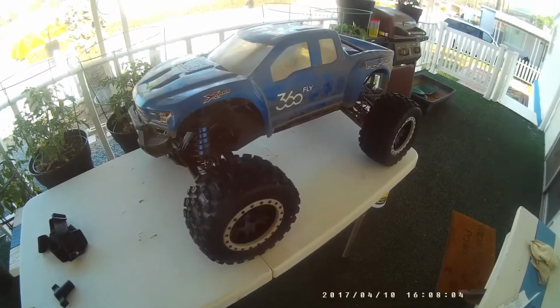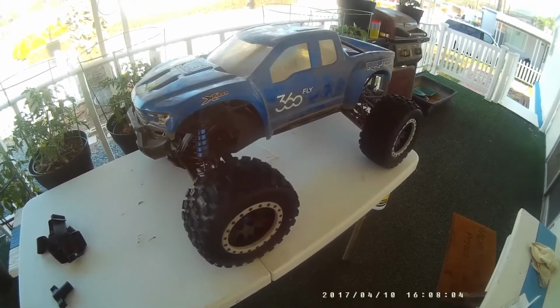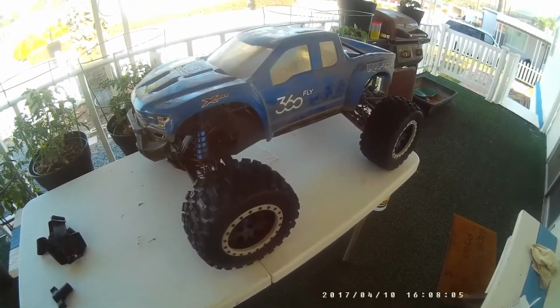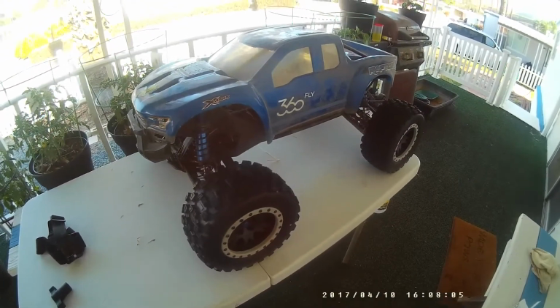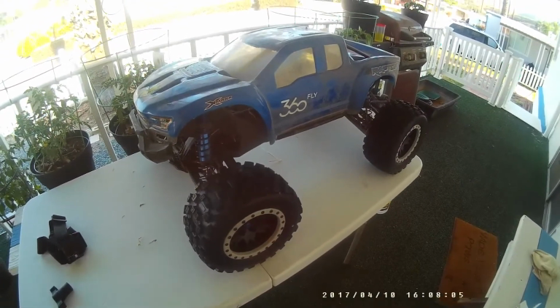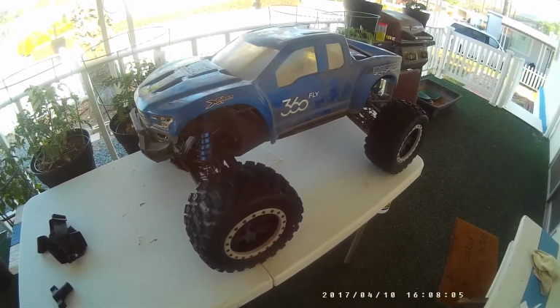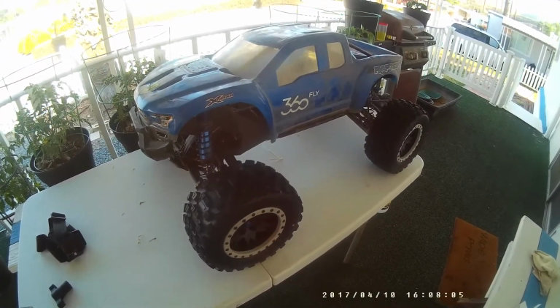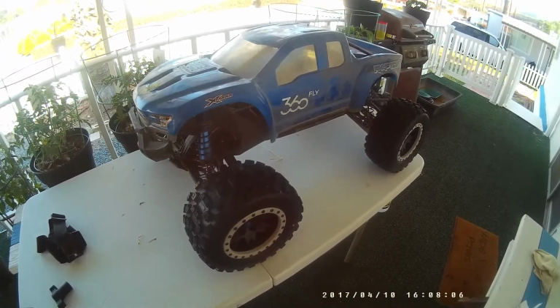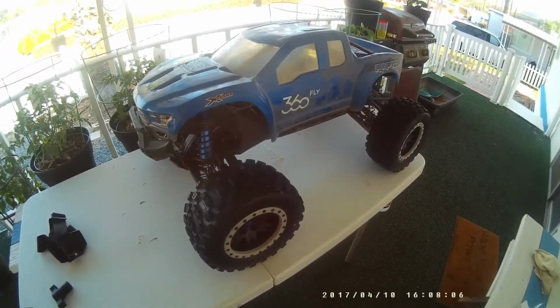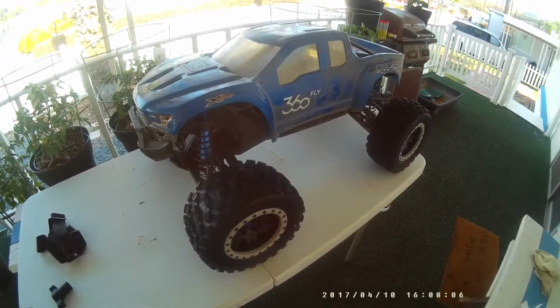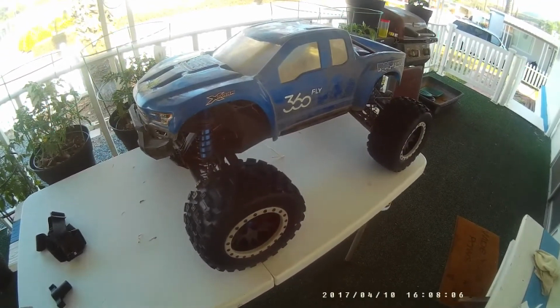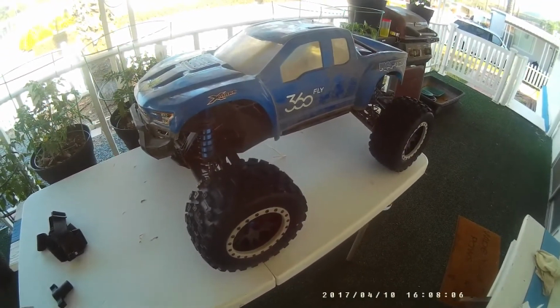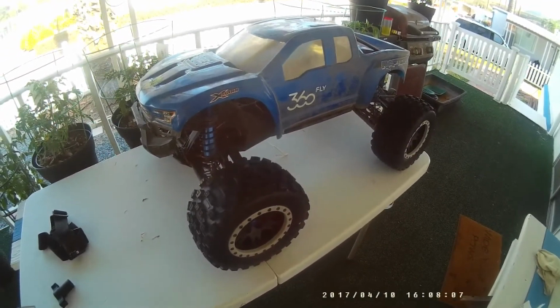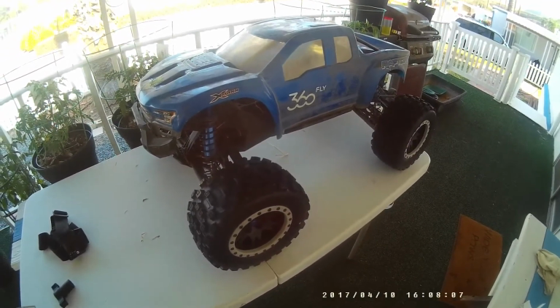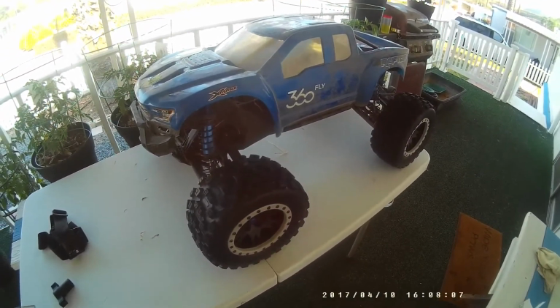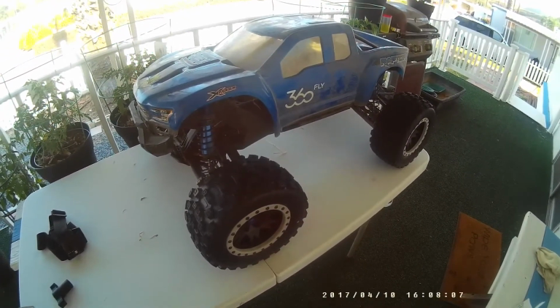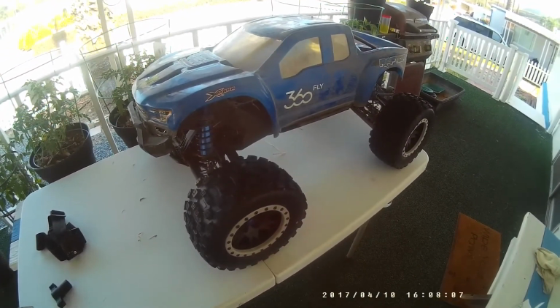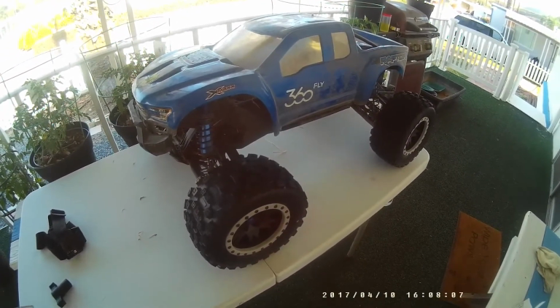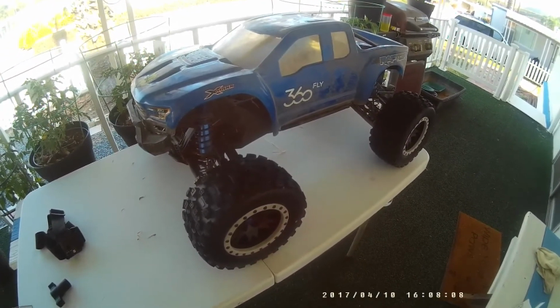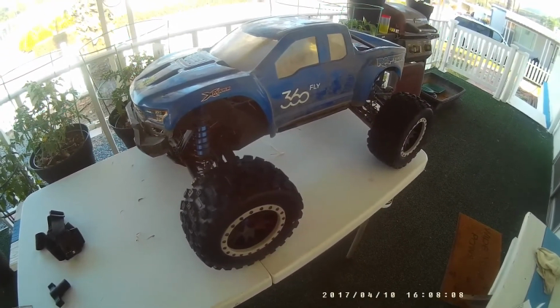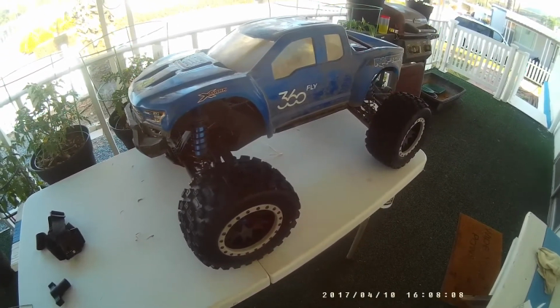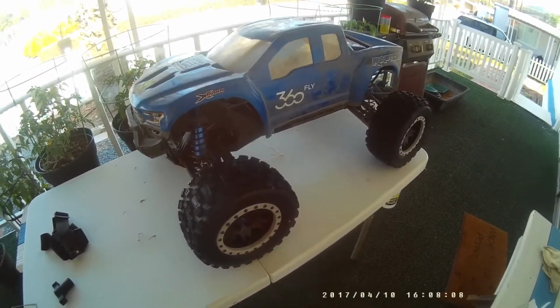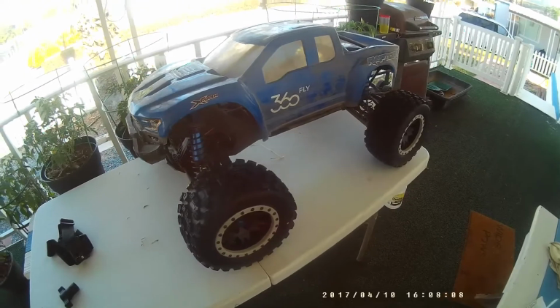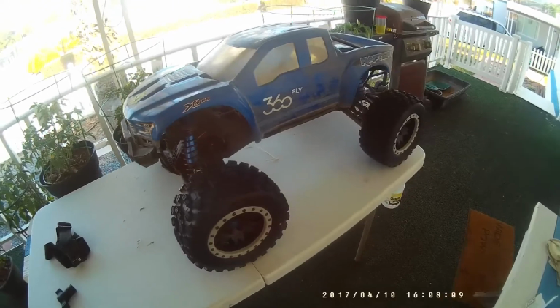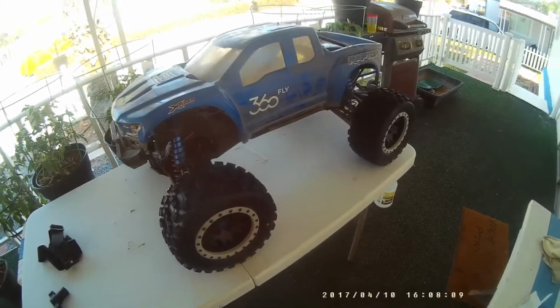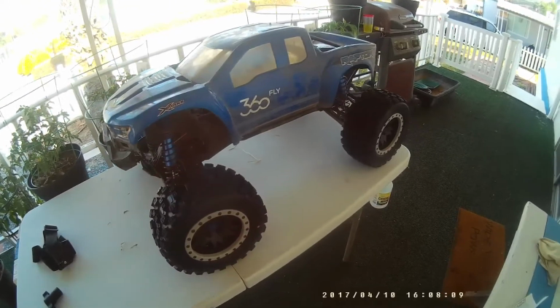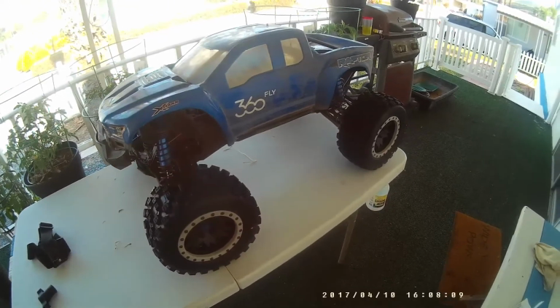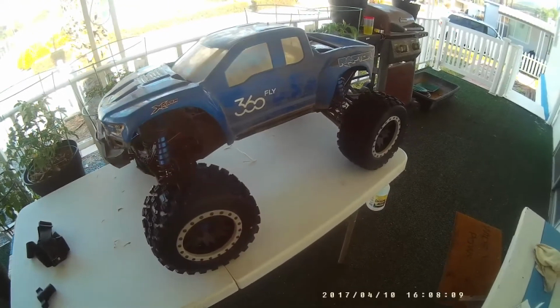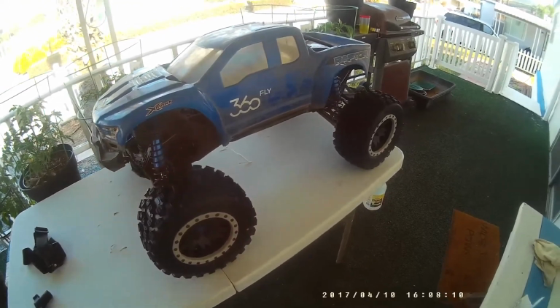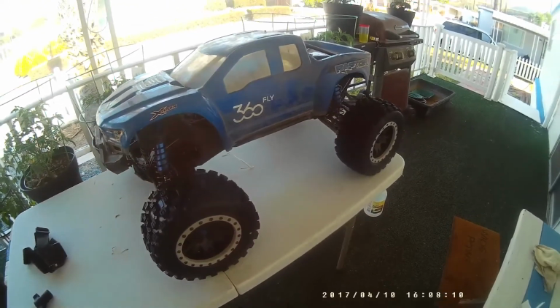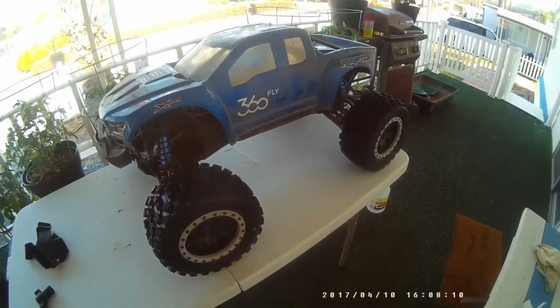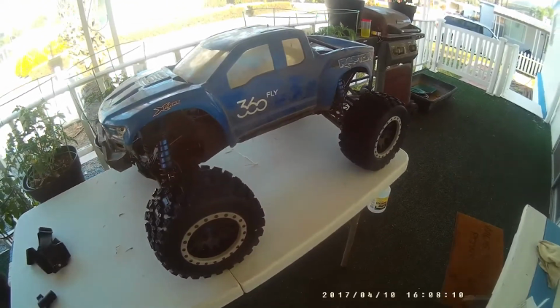The next video of this truck will be running these tires. Thanks for watching guys.